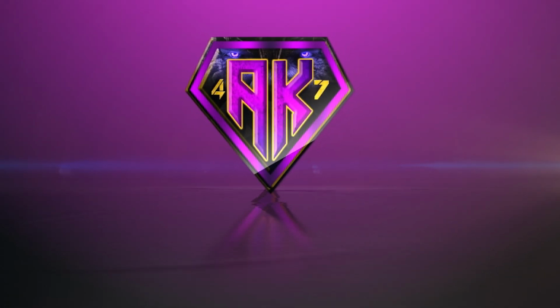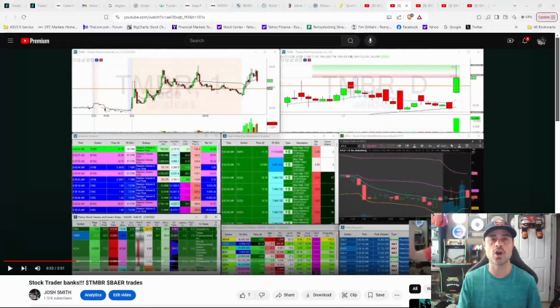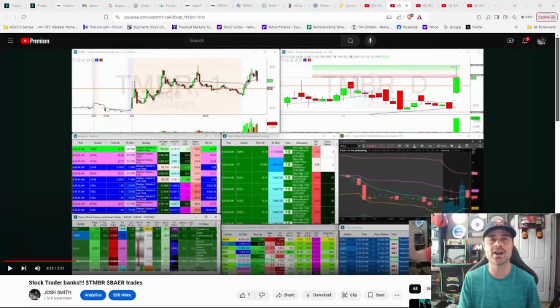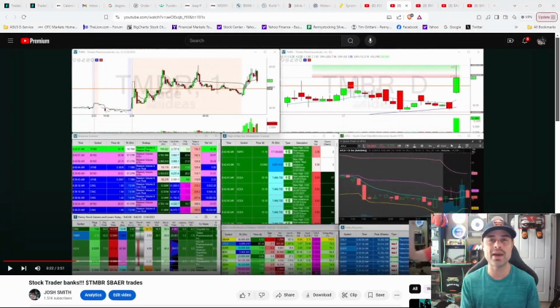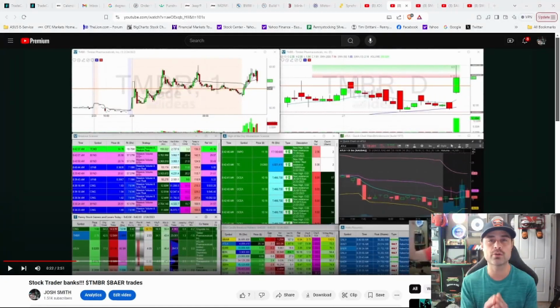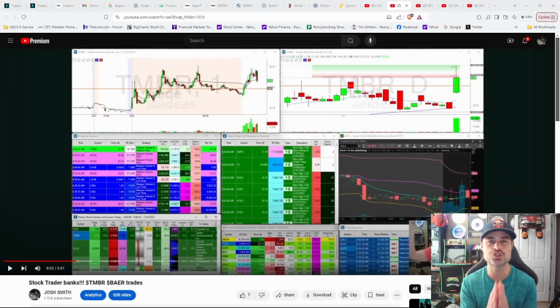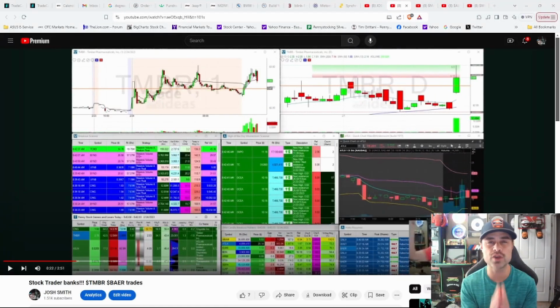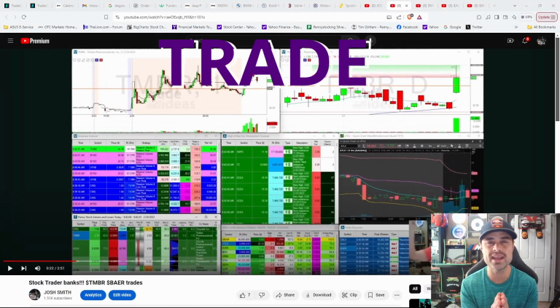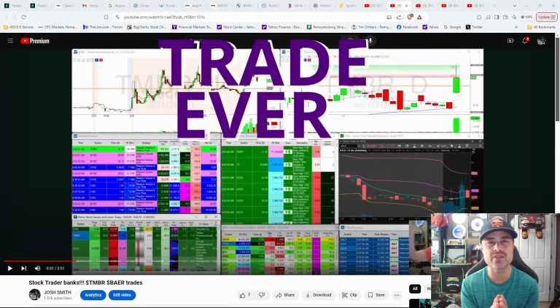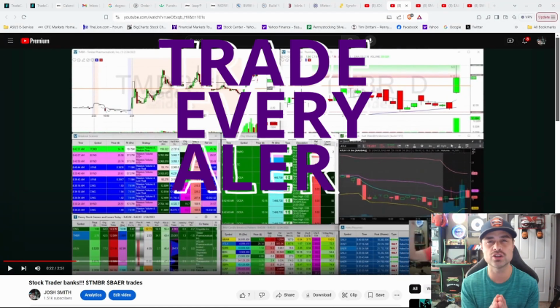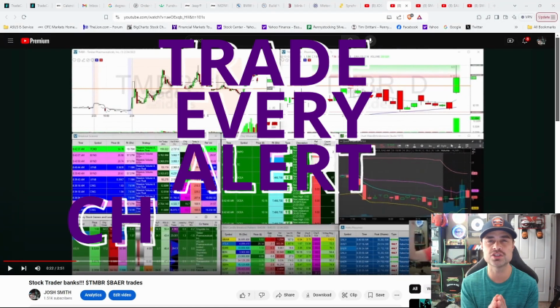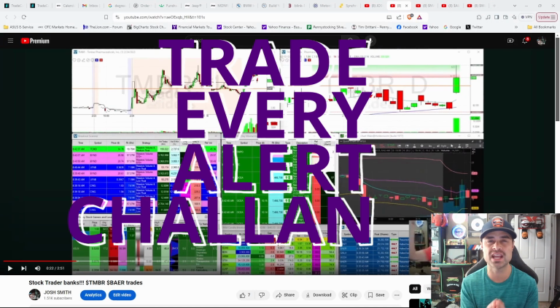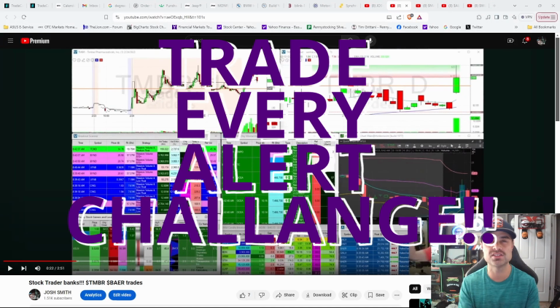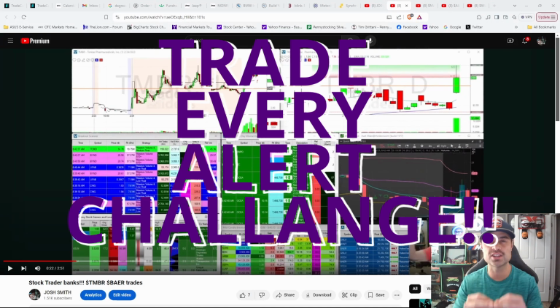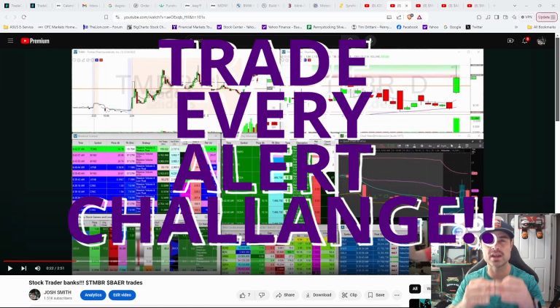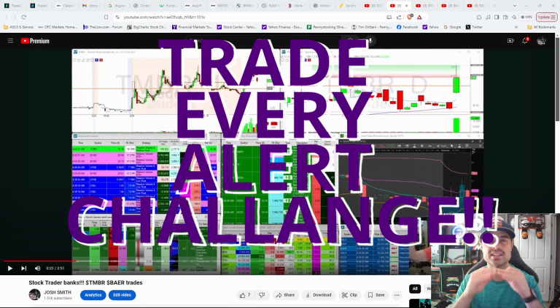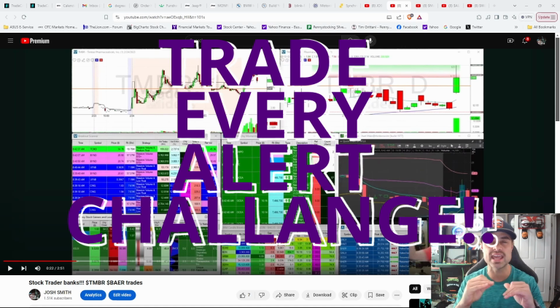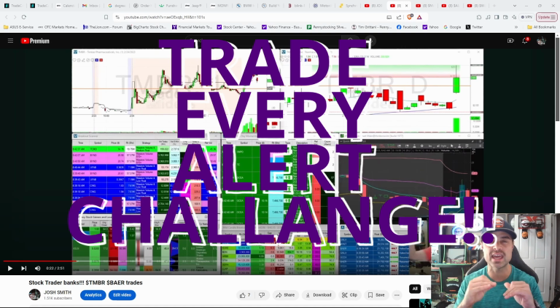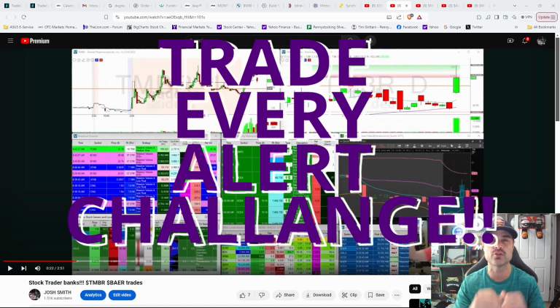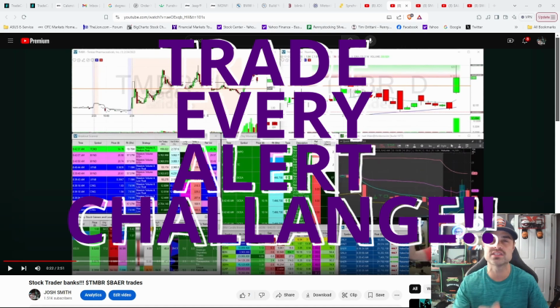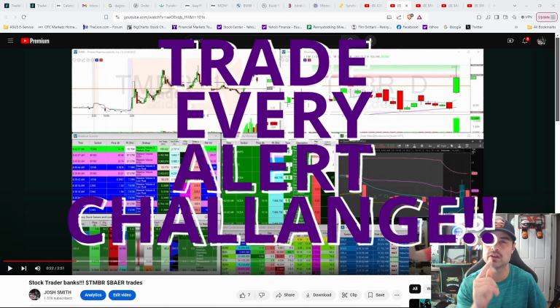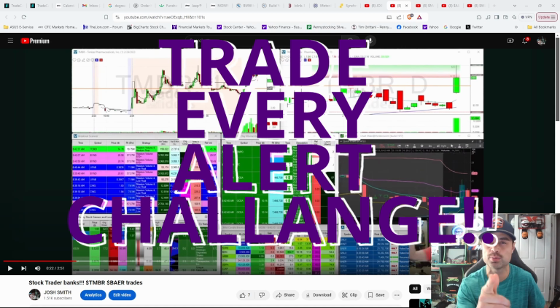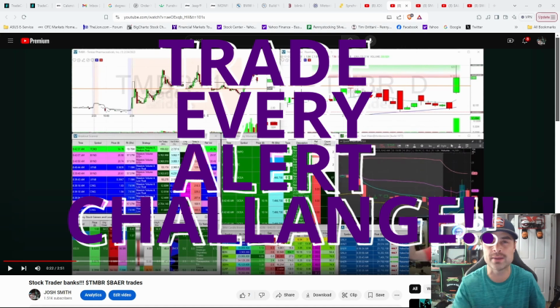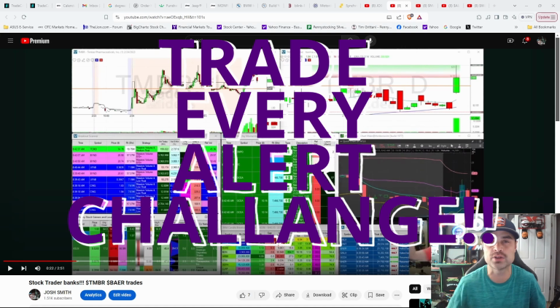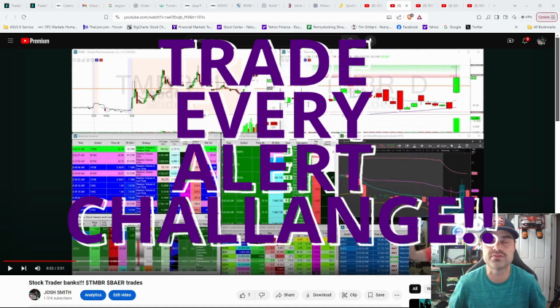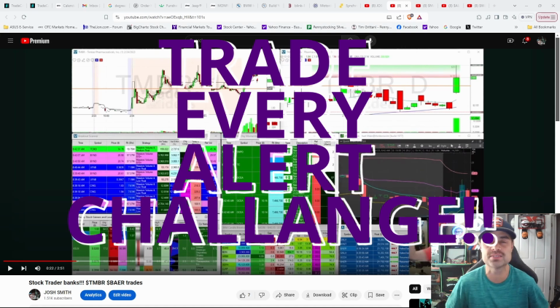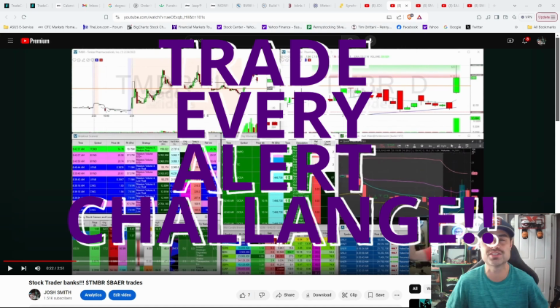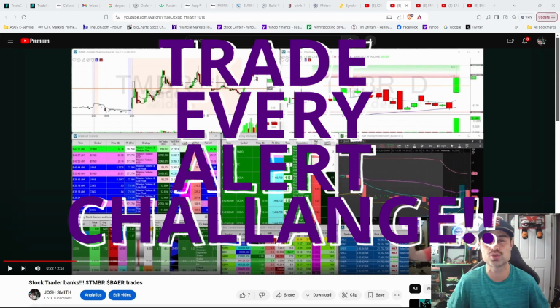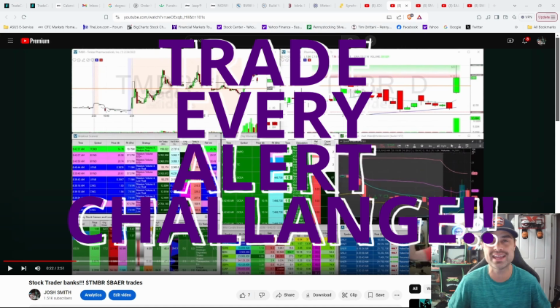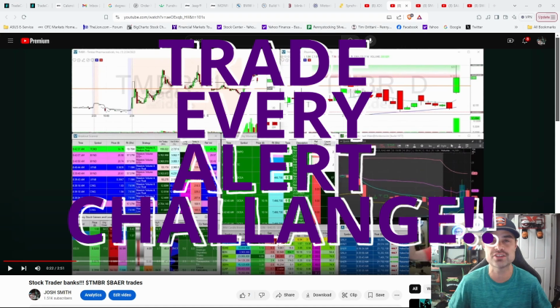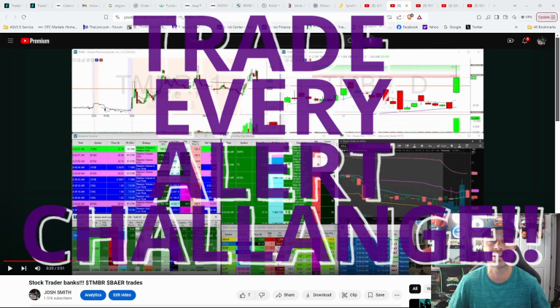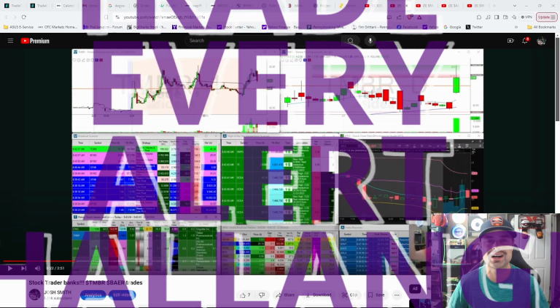All right, I'm back with the Trade Every Alert Challenge. That's right, it's AK47 over at Prime Trading Investments and Tradecaster.com.